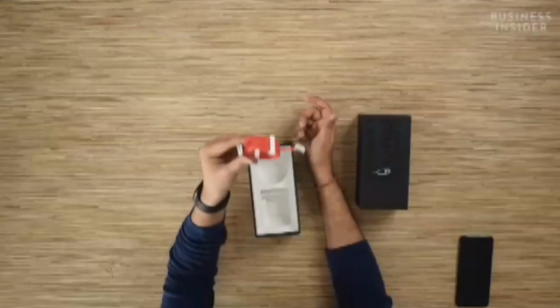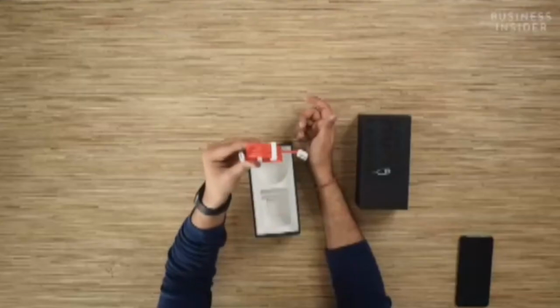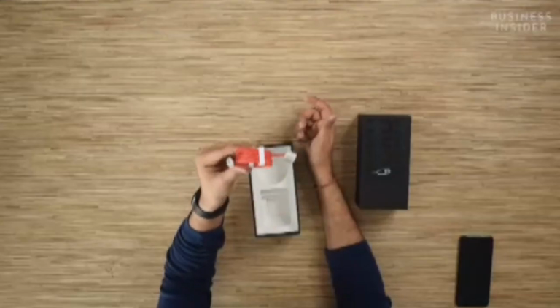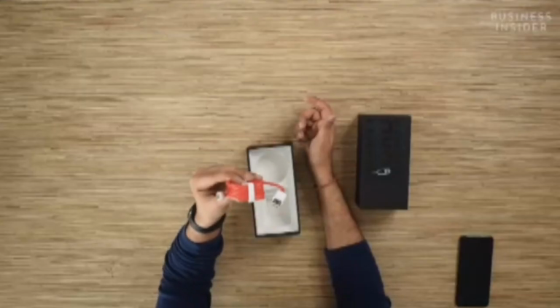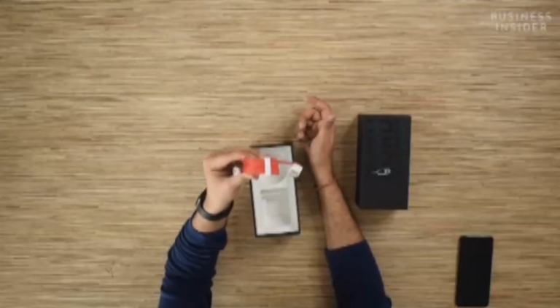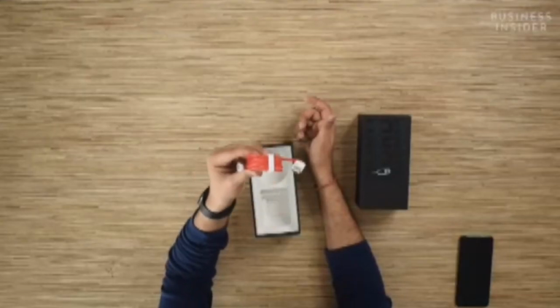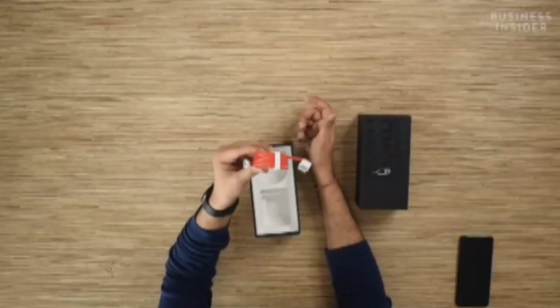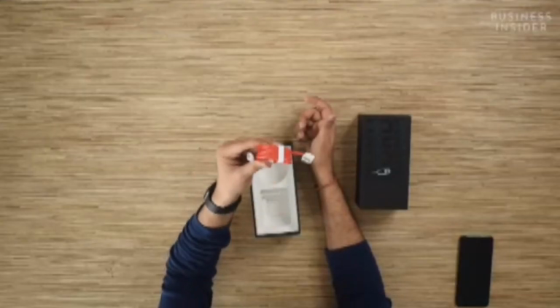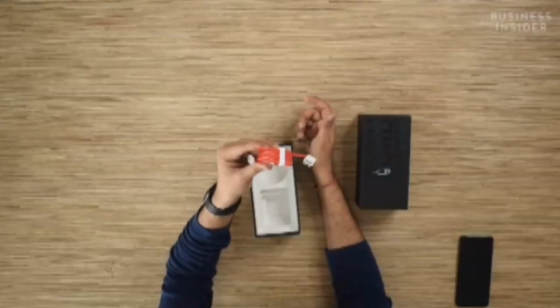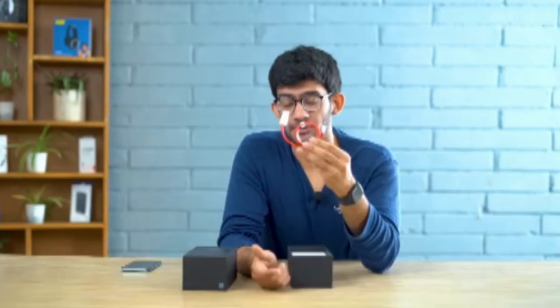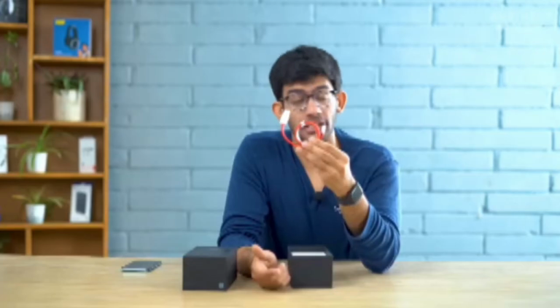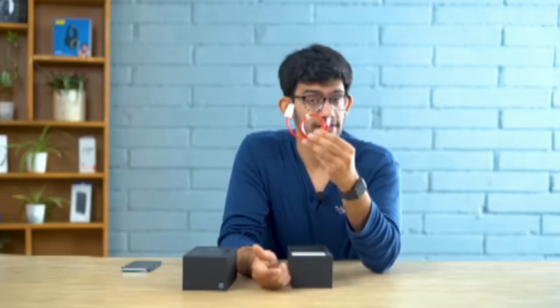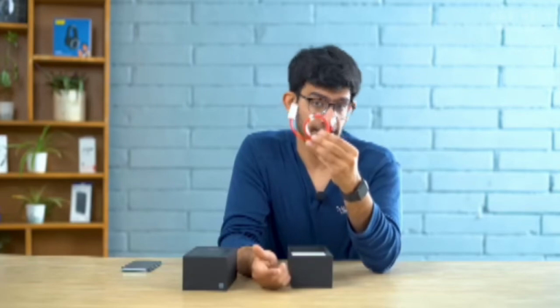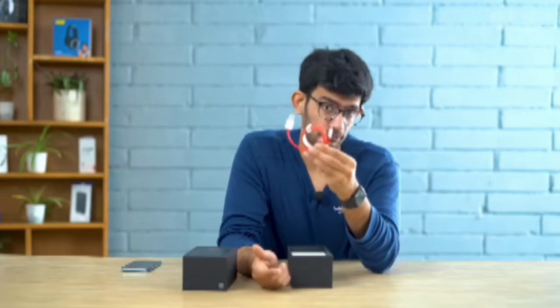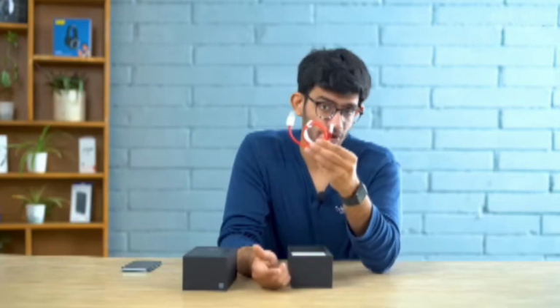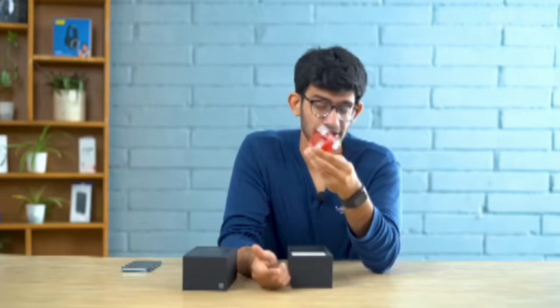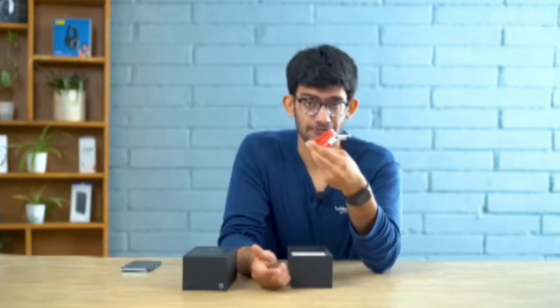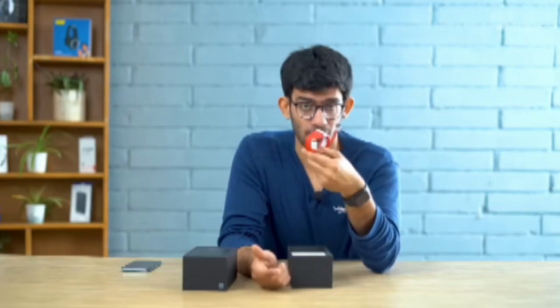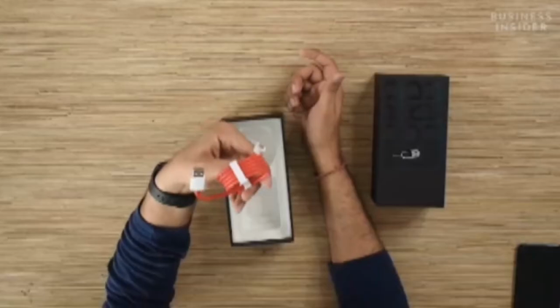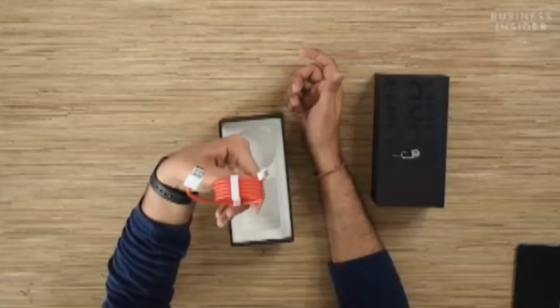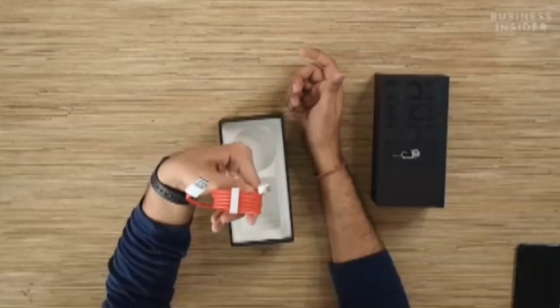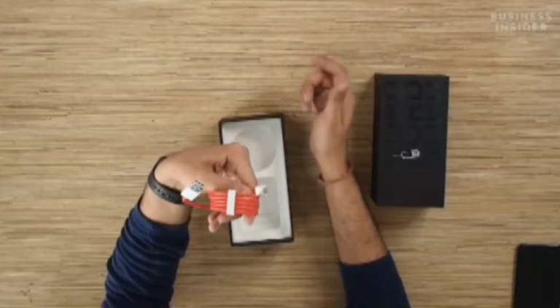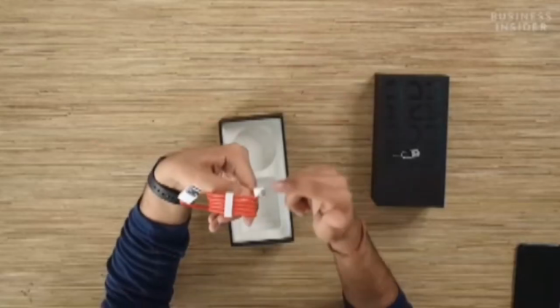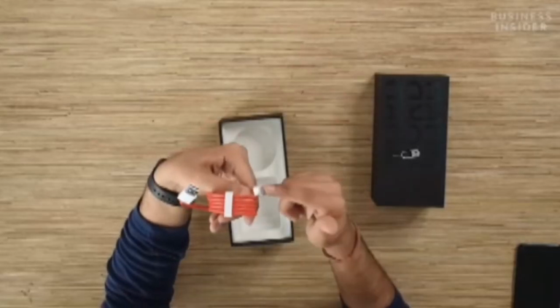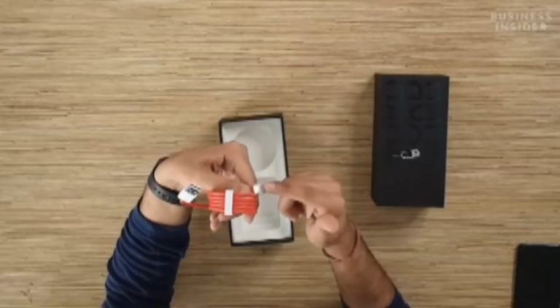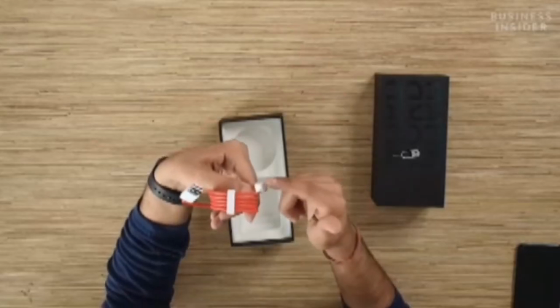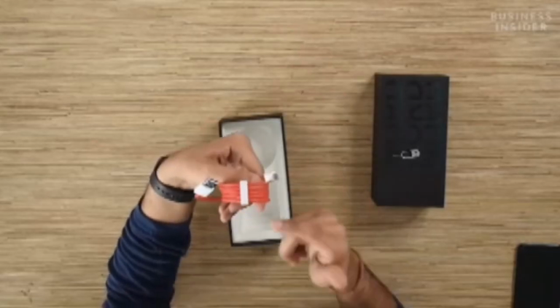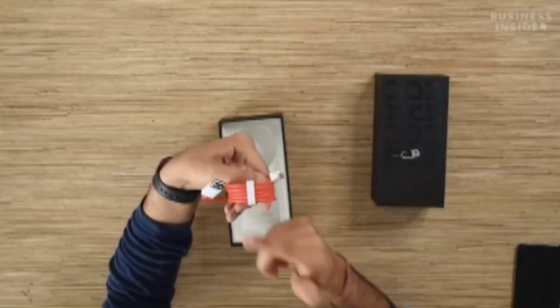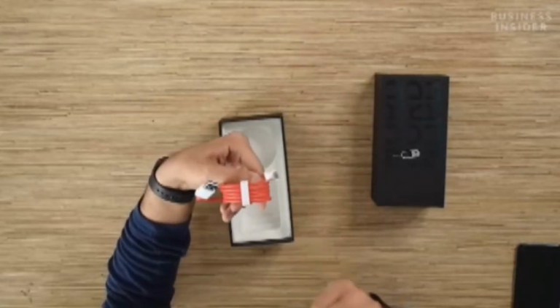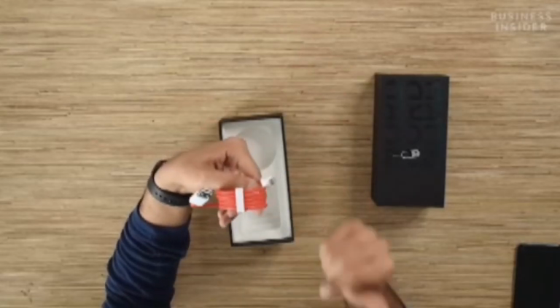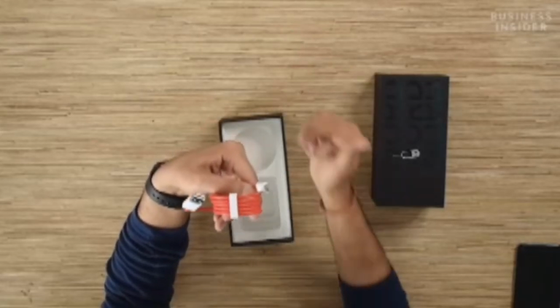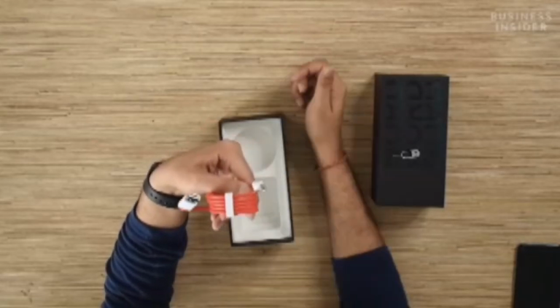And here is the famous red cable that you get inside the box — a USB Type-A to USB Type-C cable.